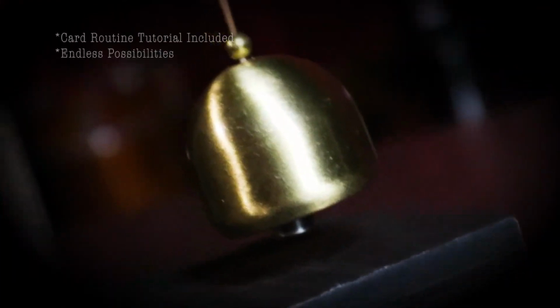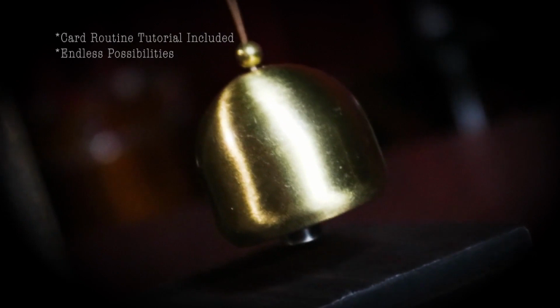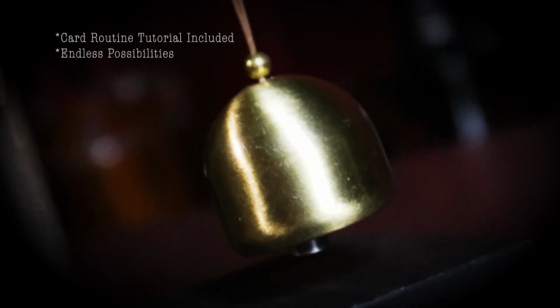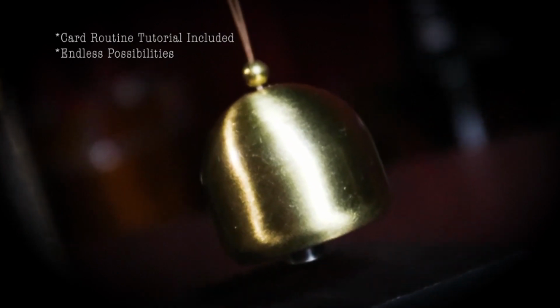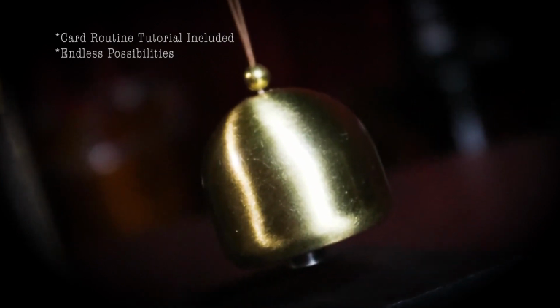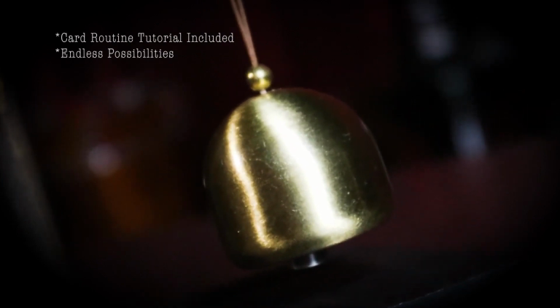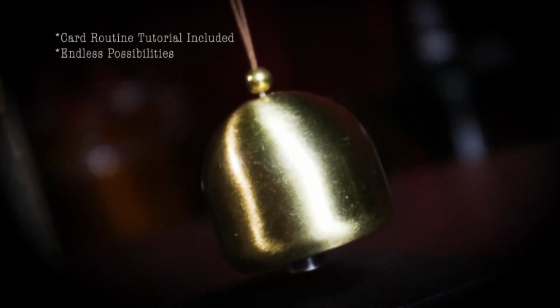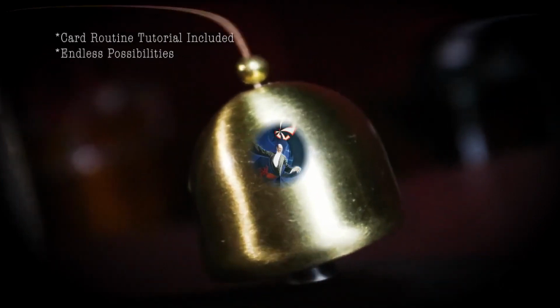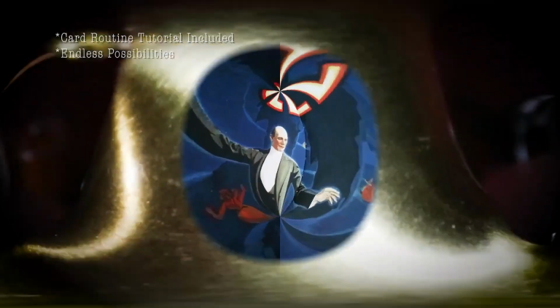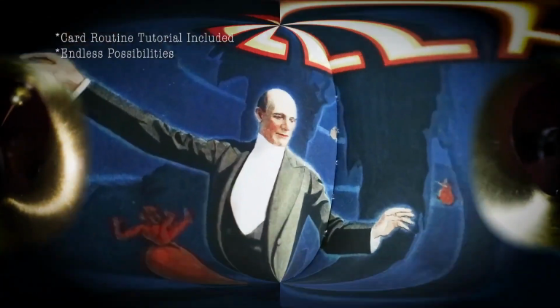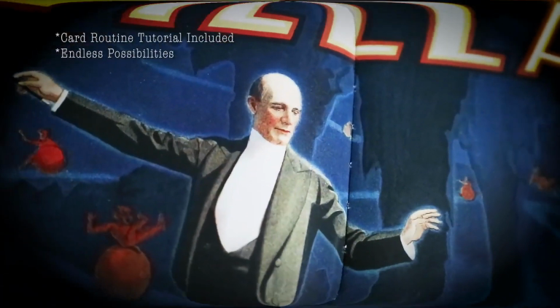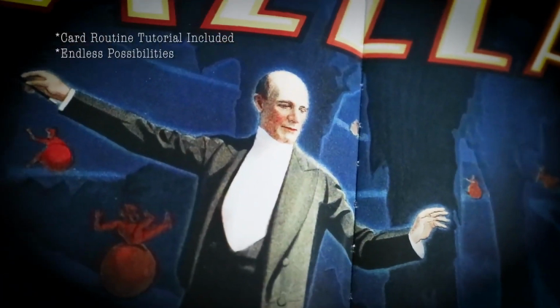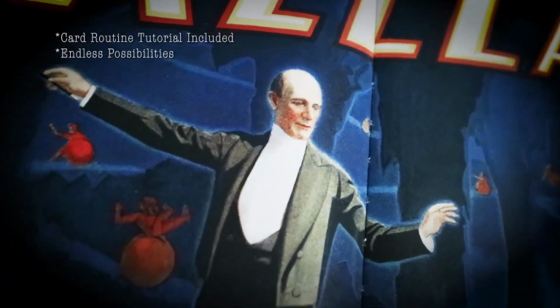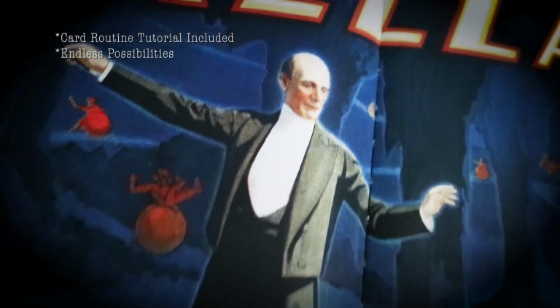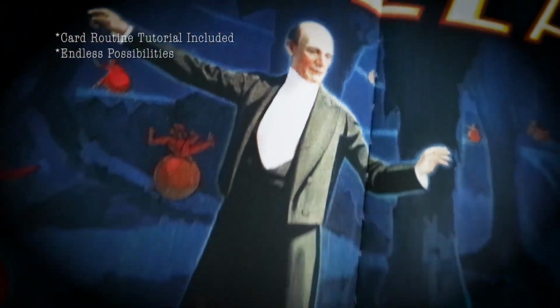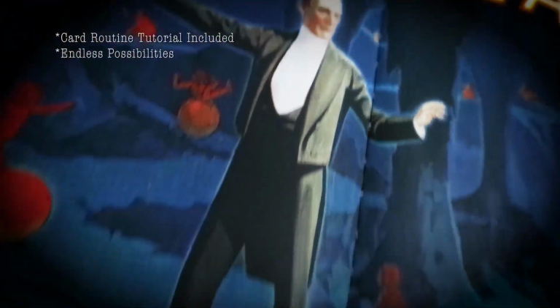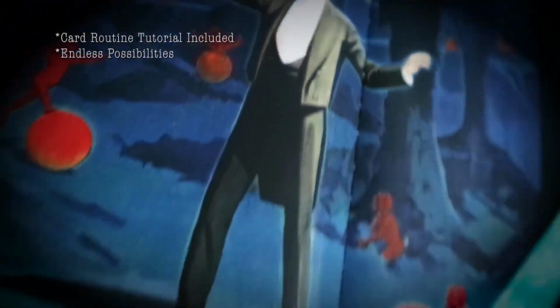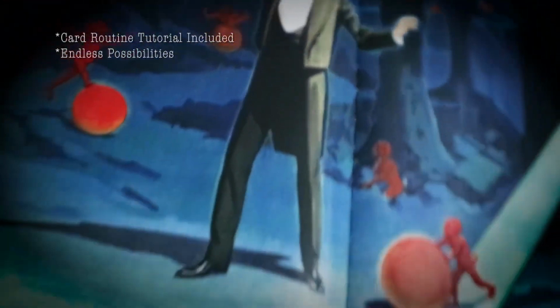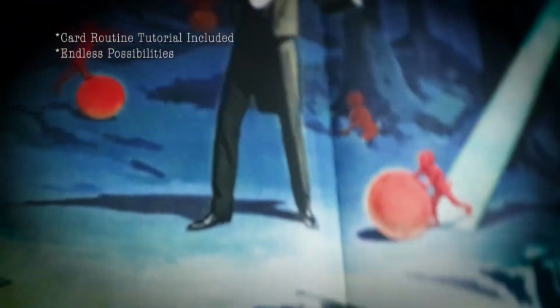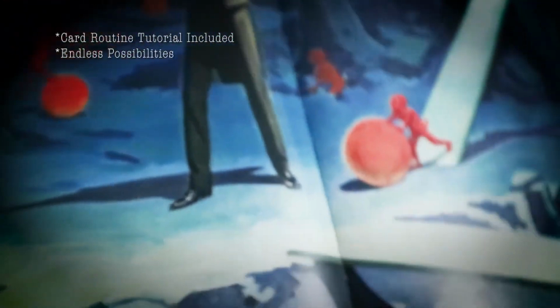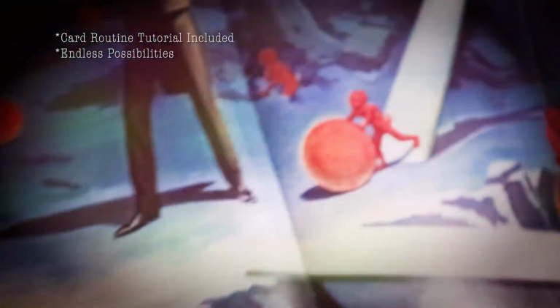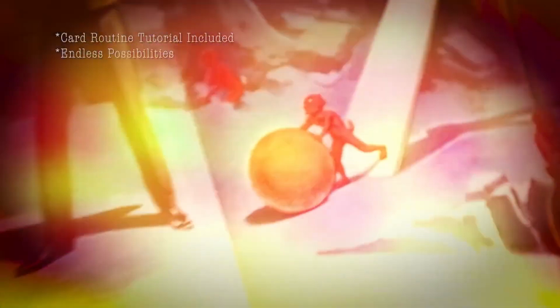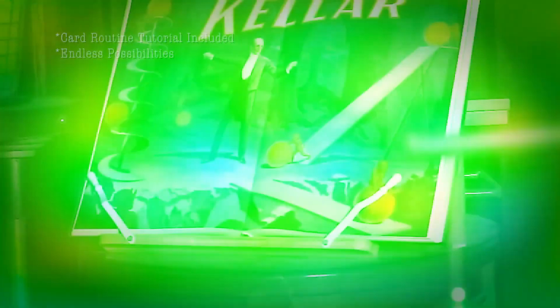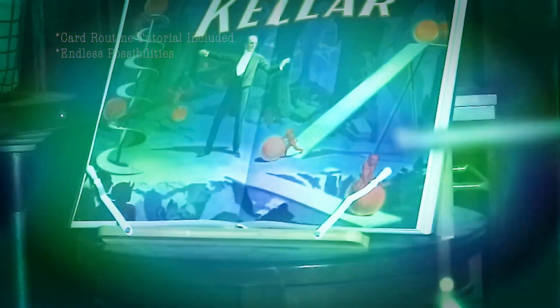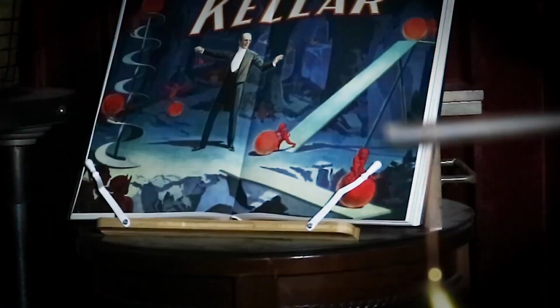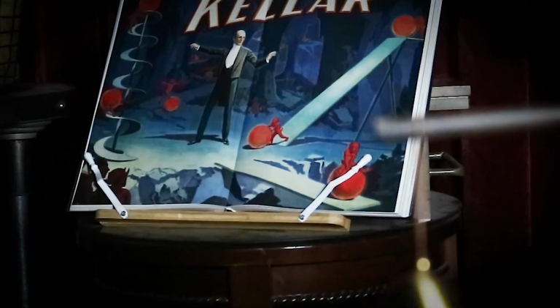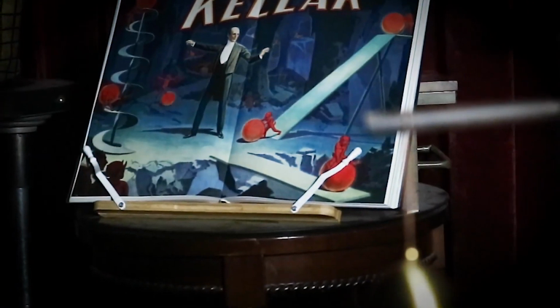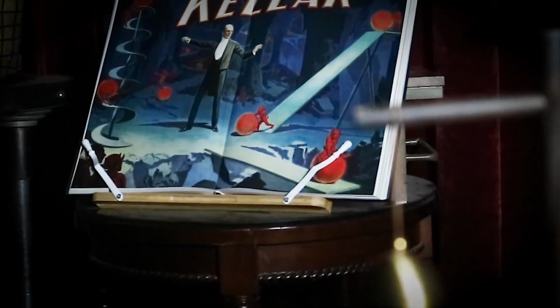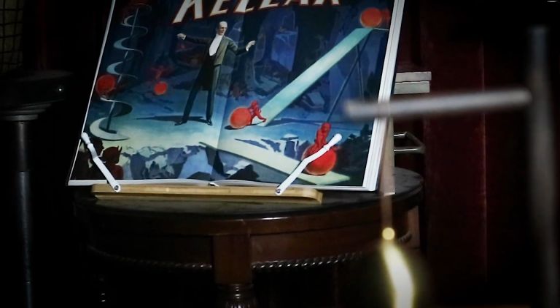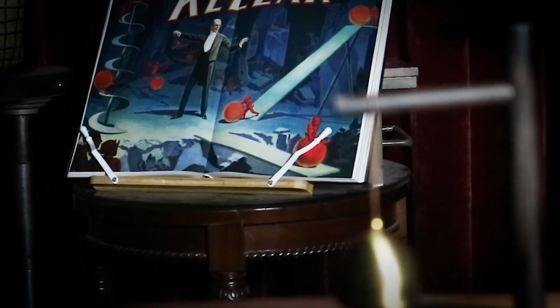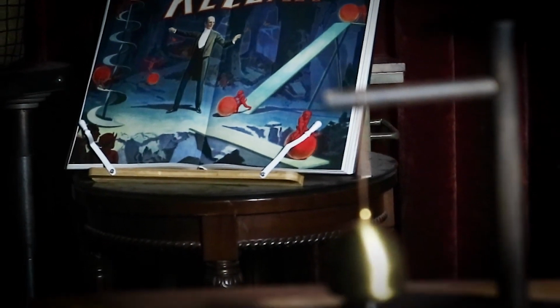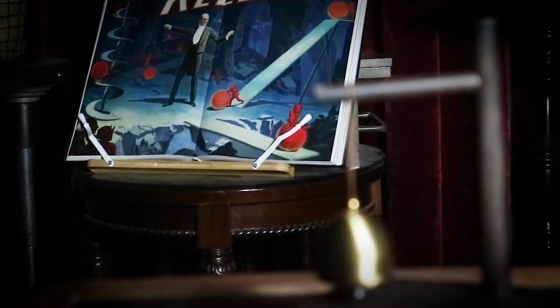This is the ultimate tool for you to create your own routines and add mysterious atmosphere to your show.